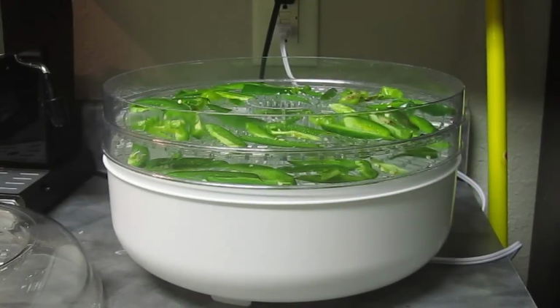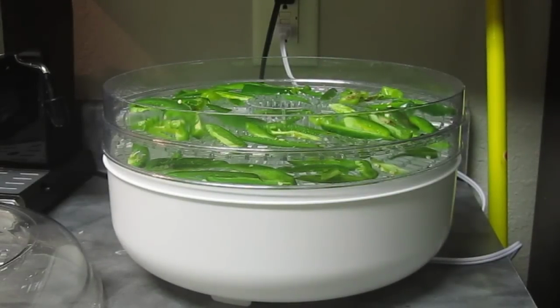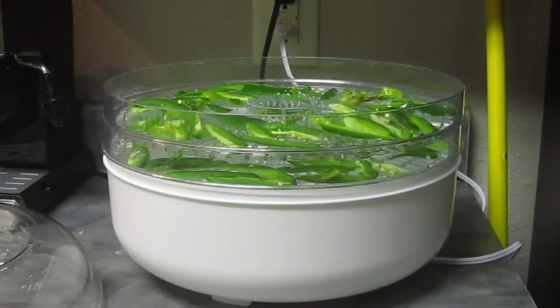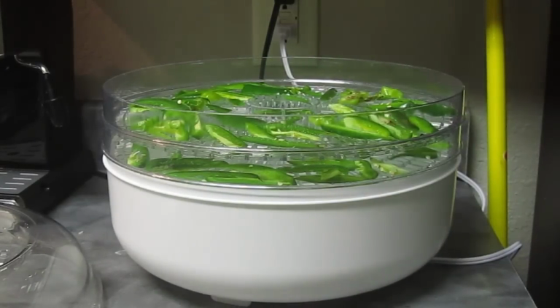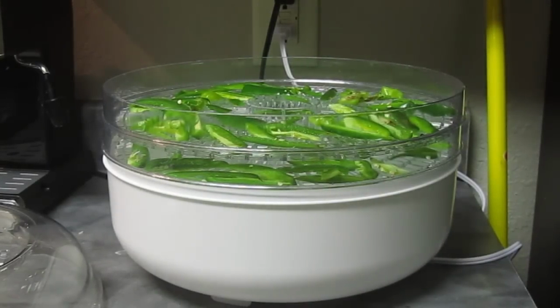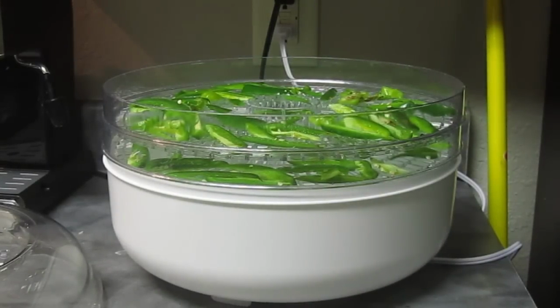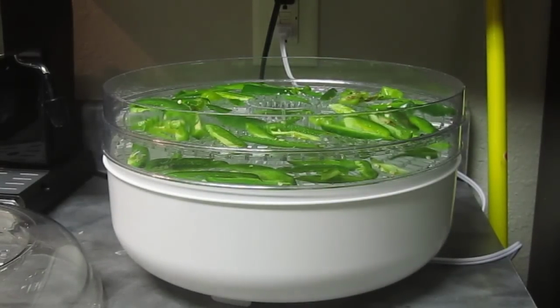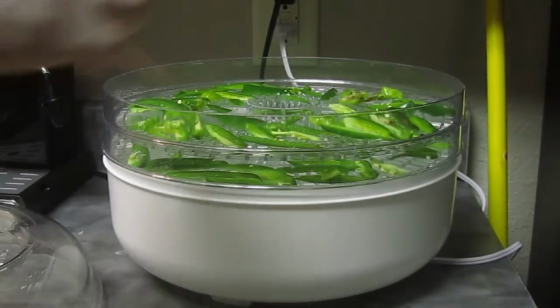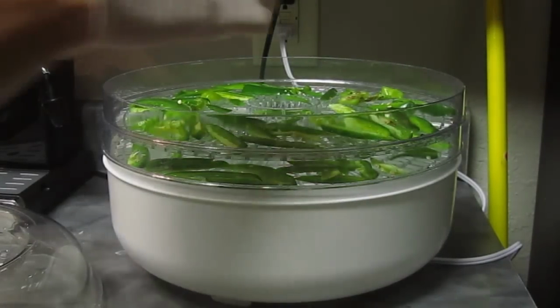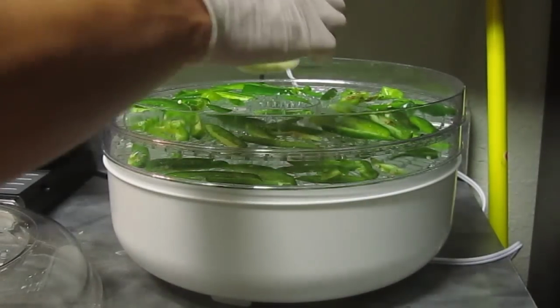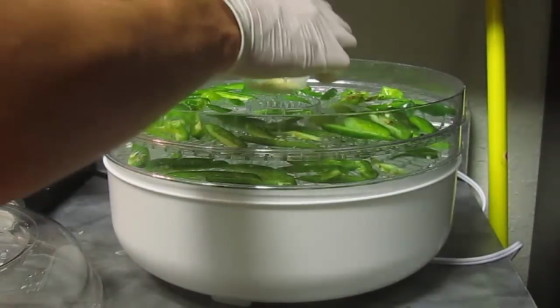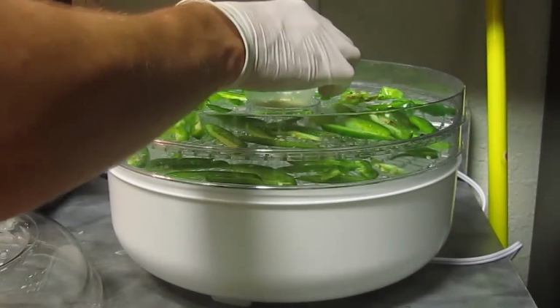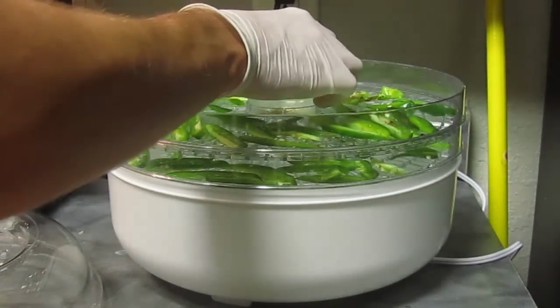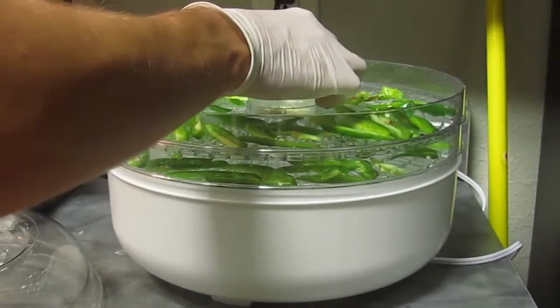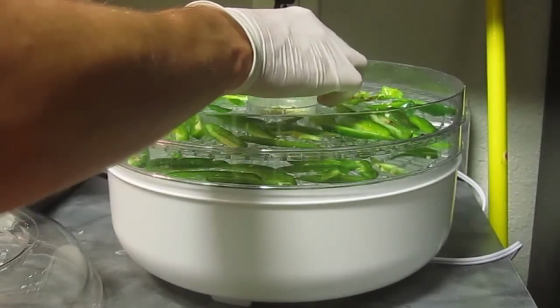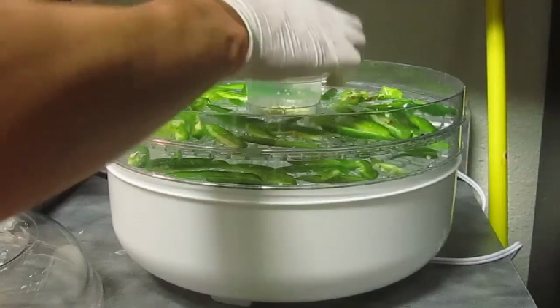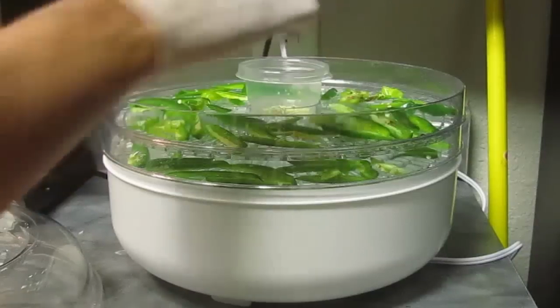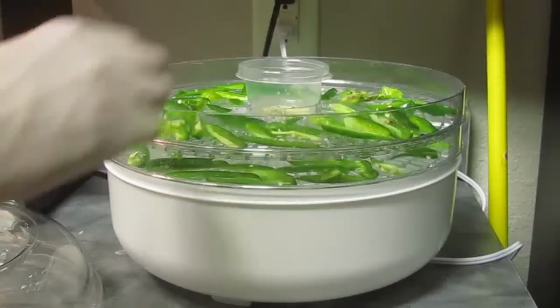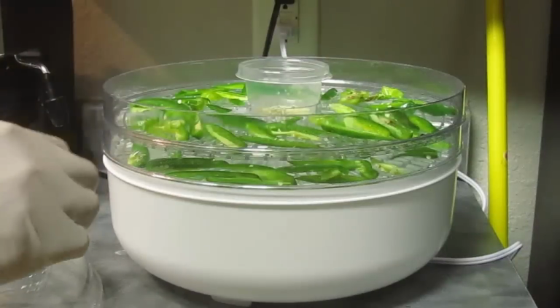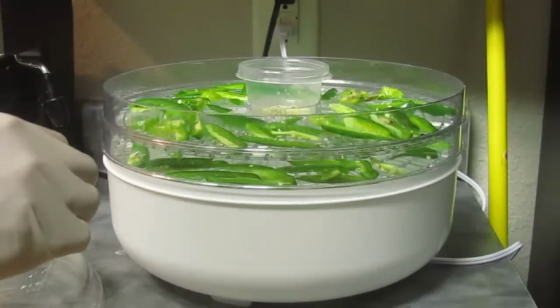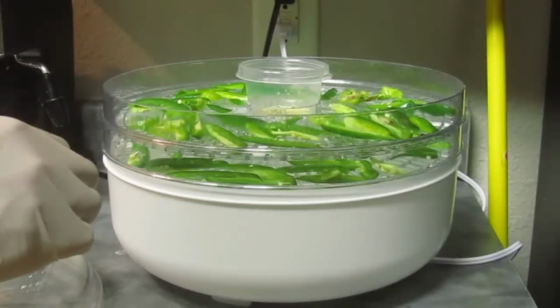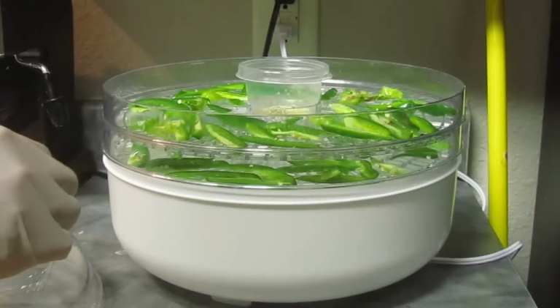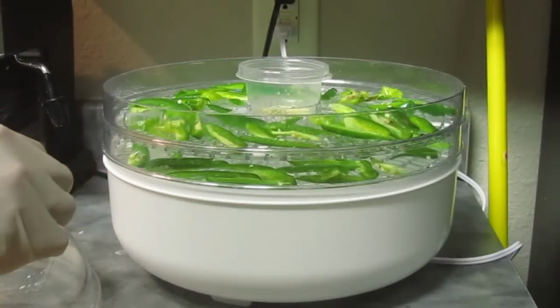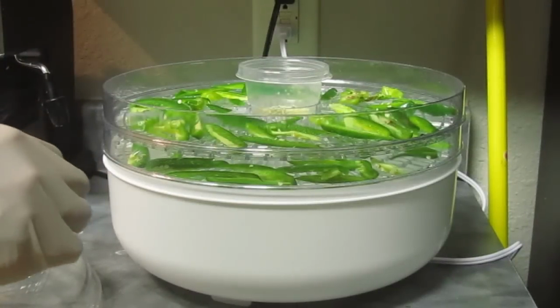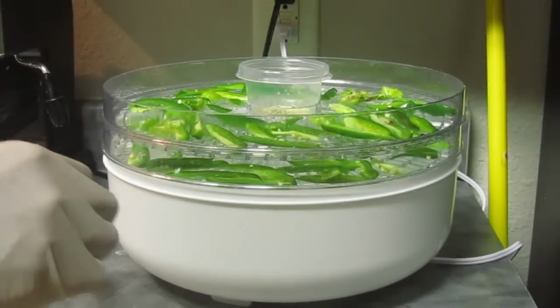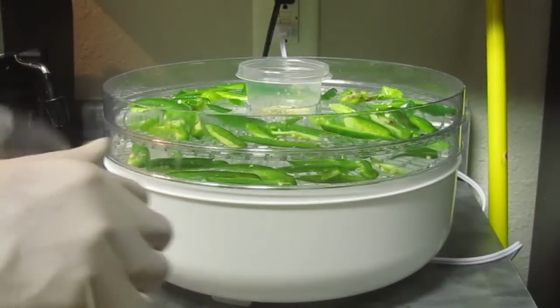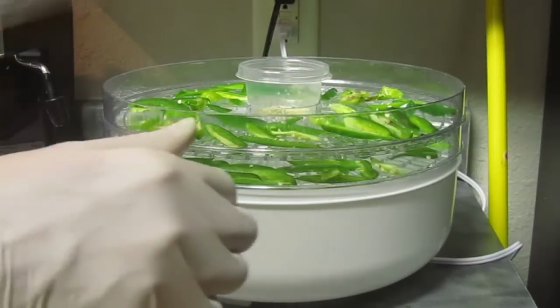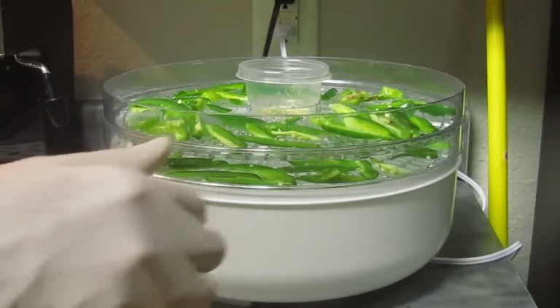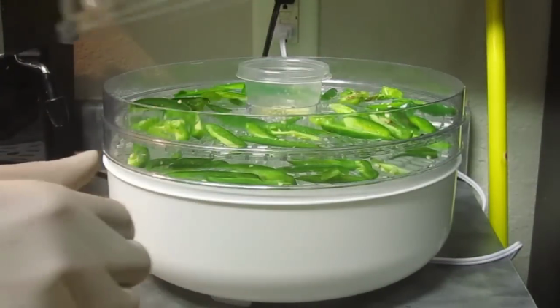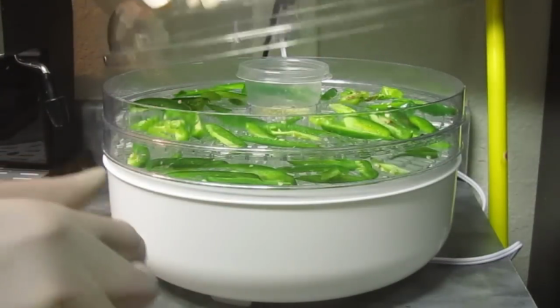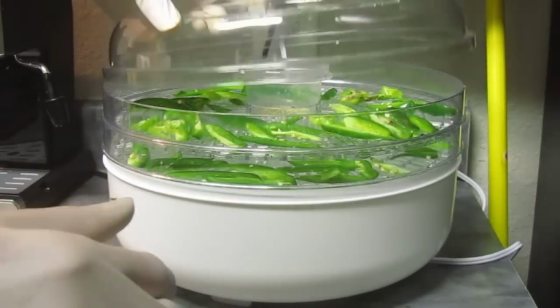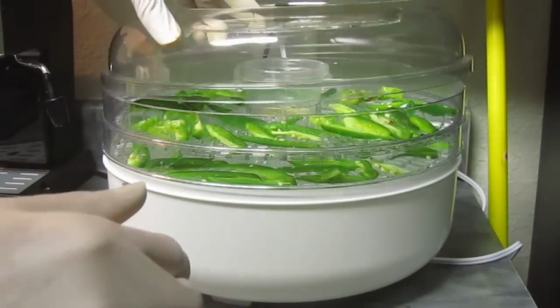I just threw it all in the food dehydrator overnight, and by the end they were pretty crunchy.